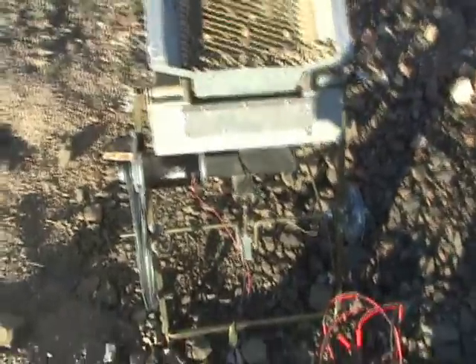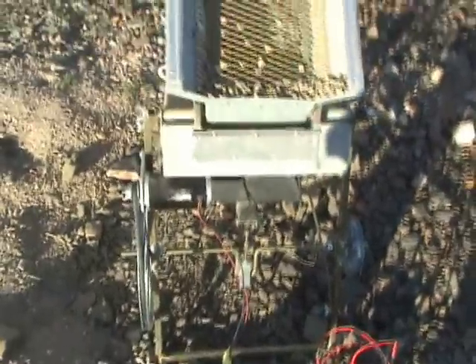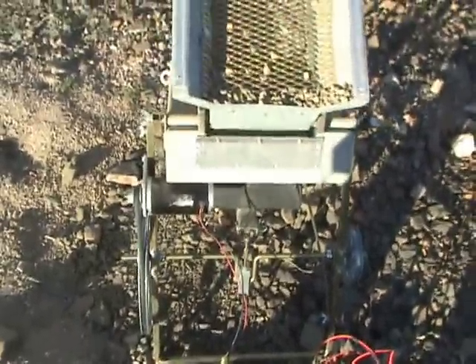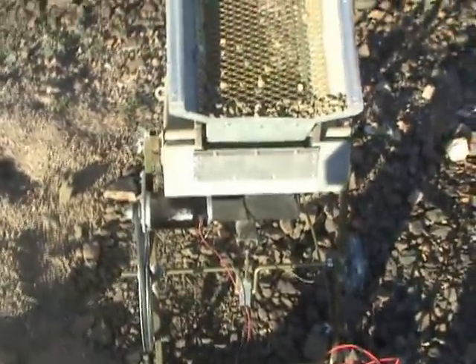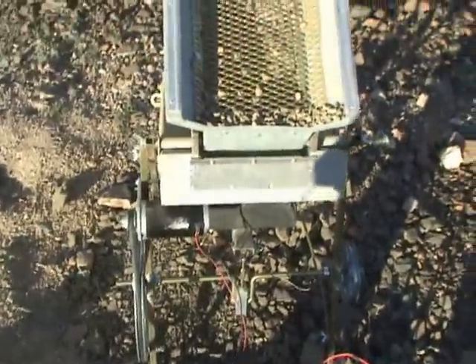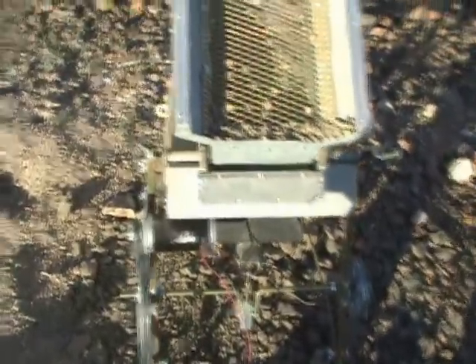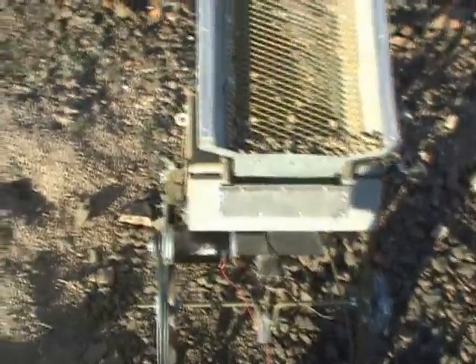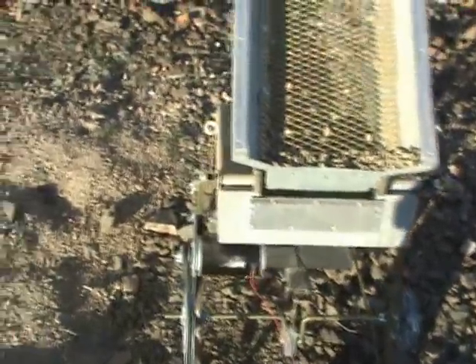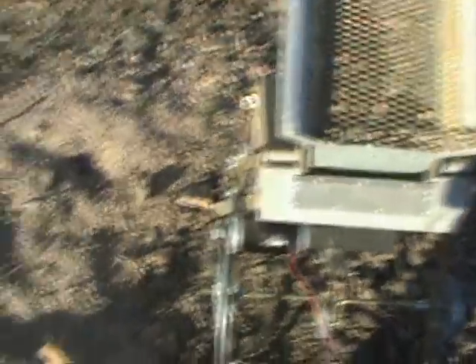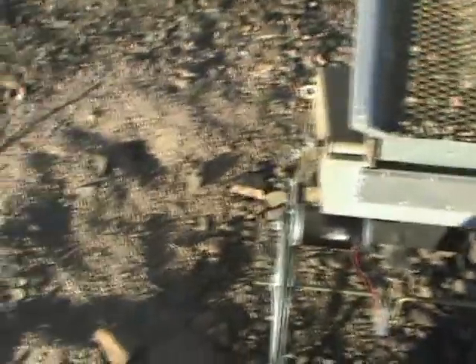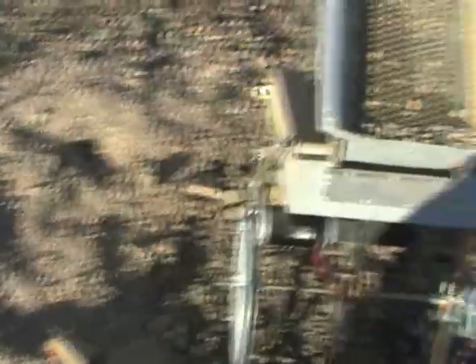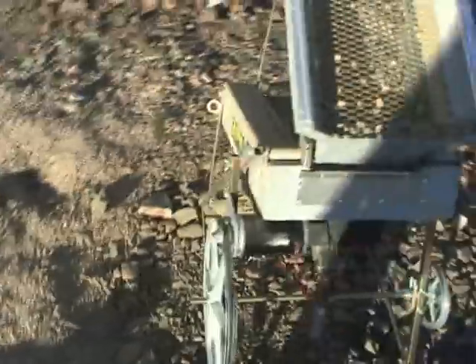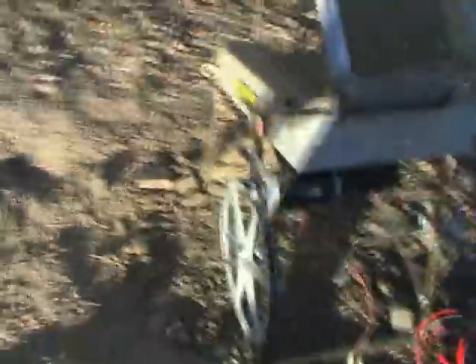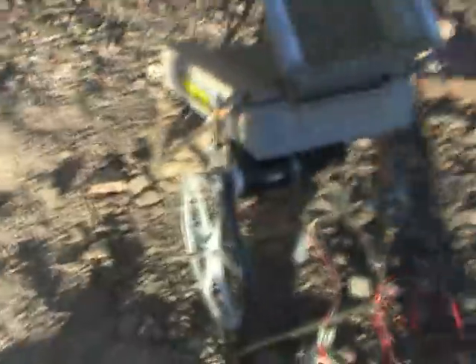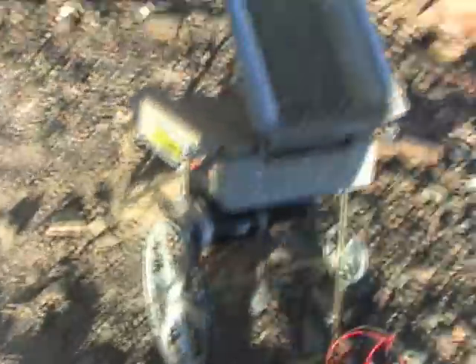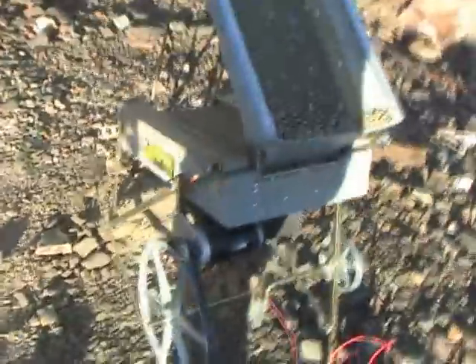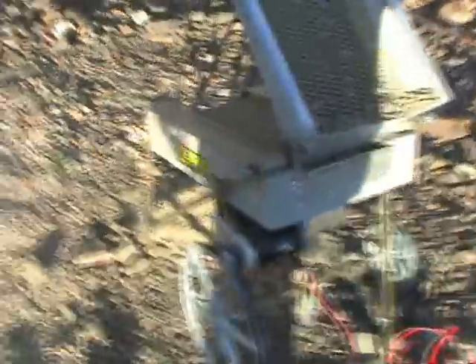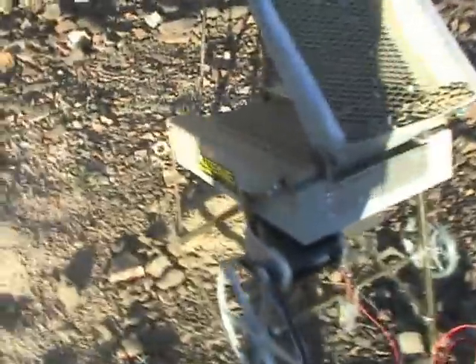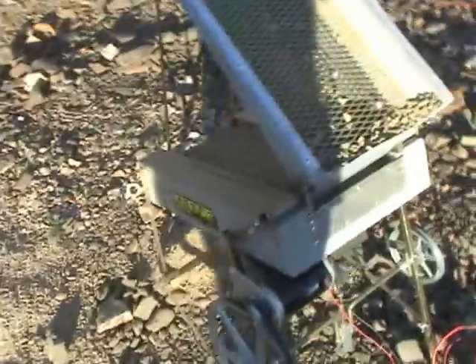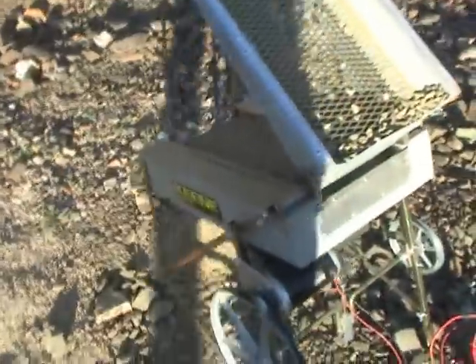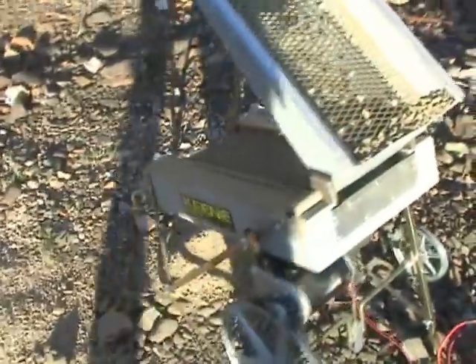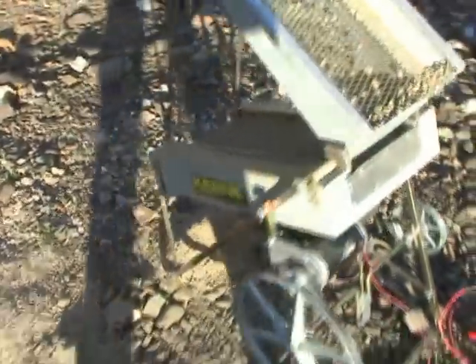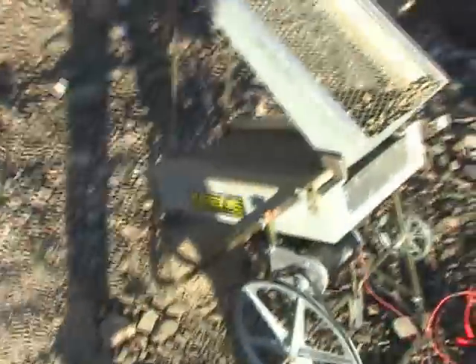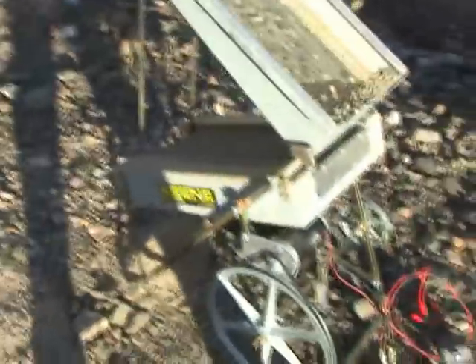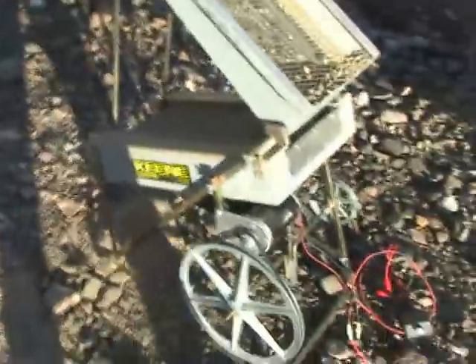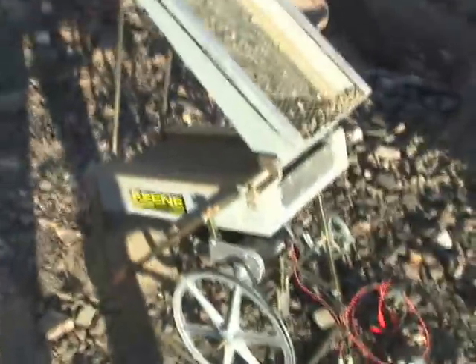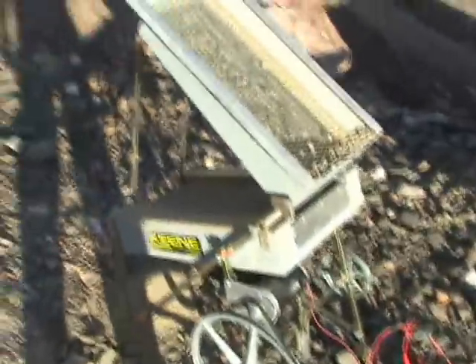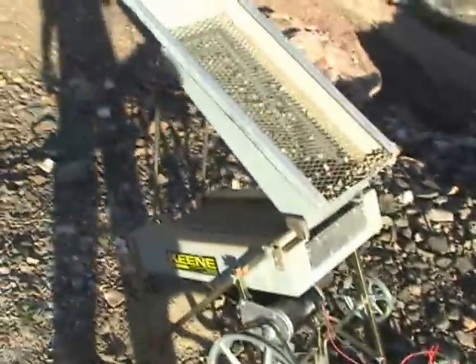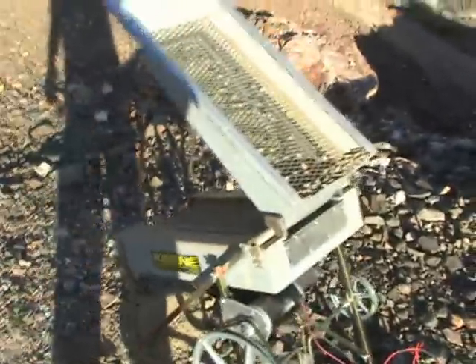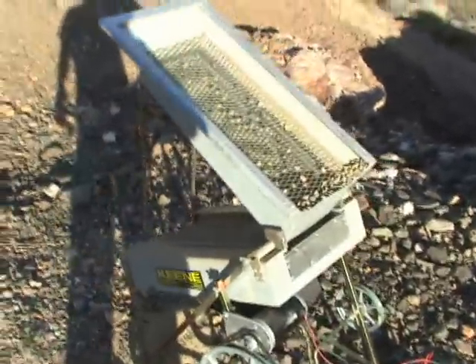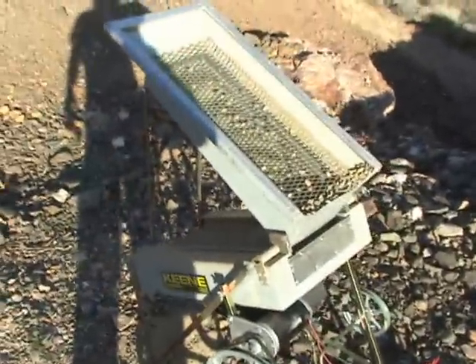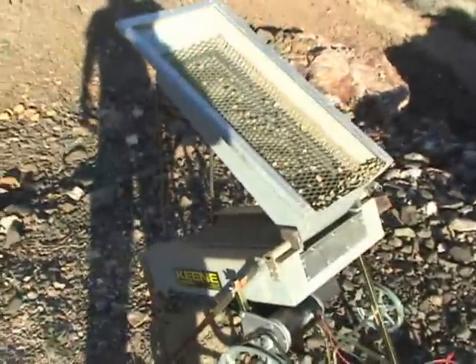The set screws are perhaps loose. All in all, I am not completely happy with the dry washer.